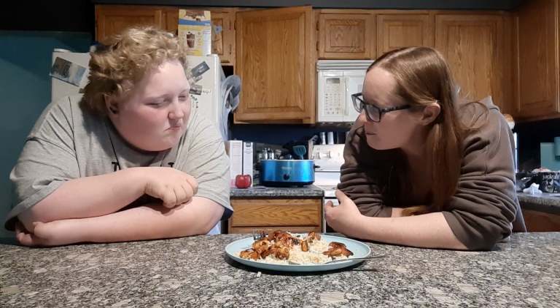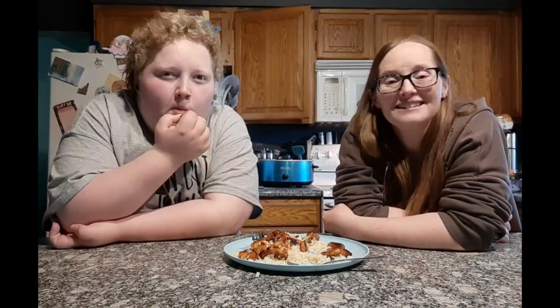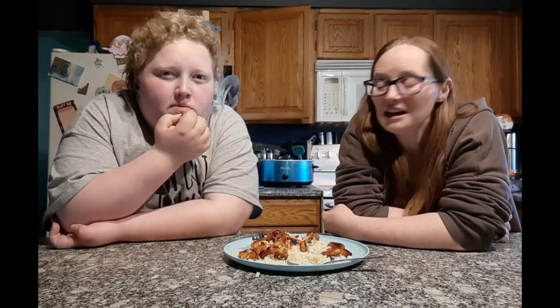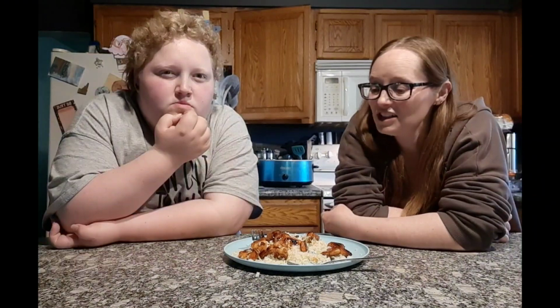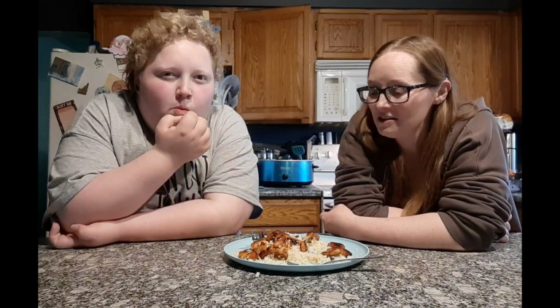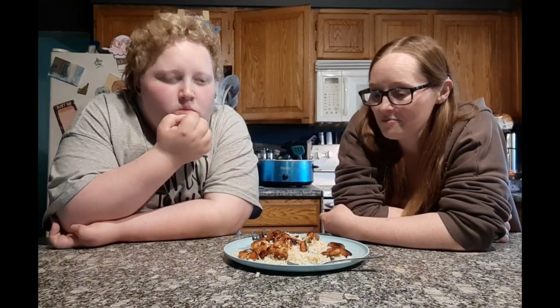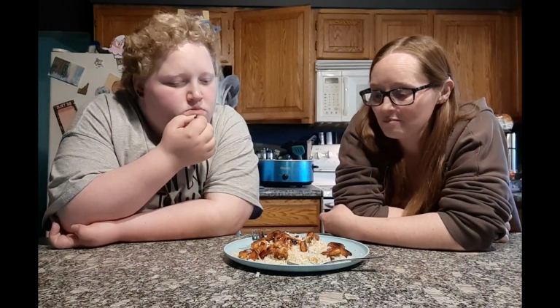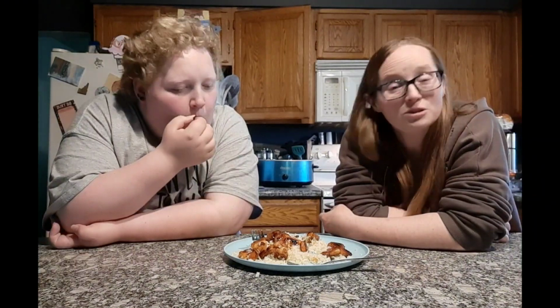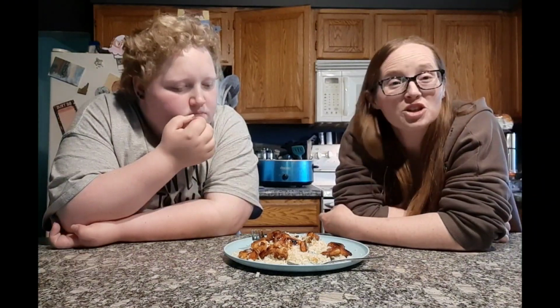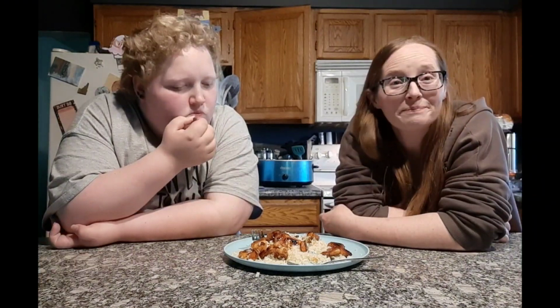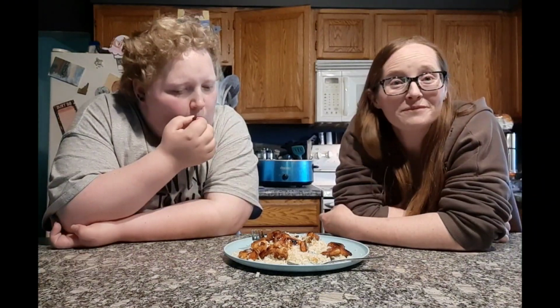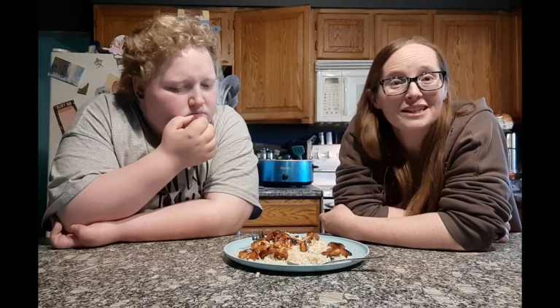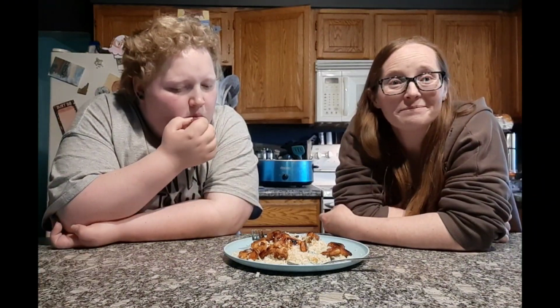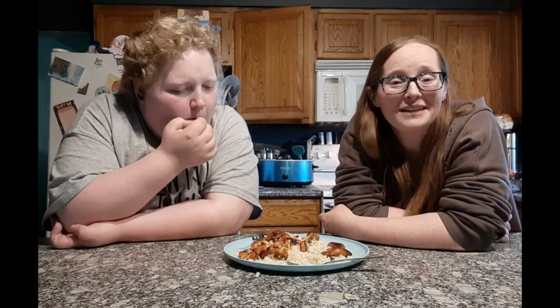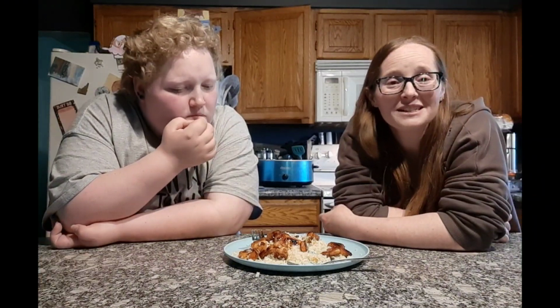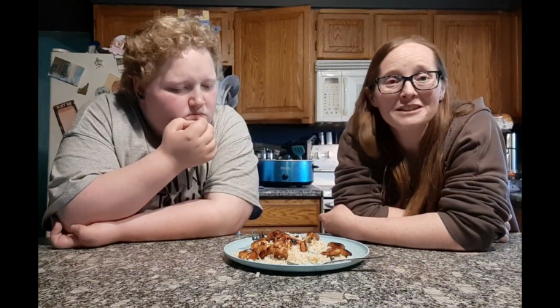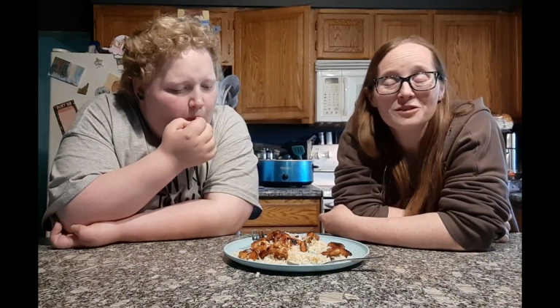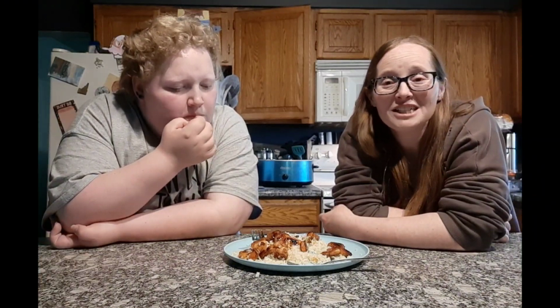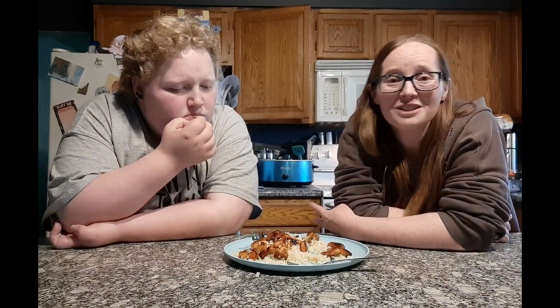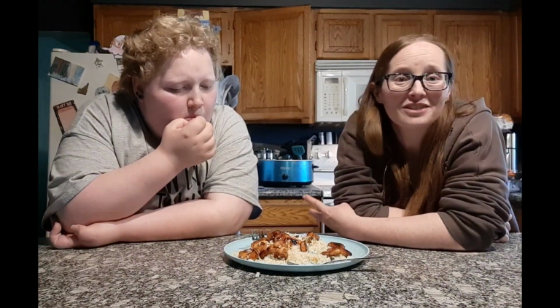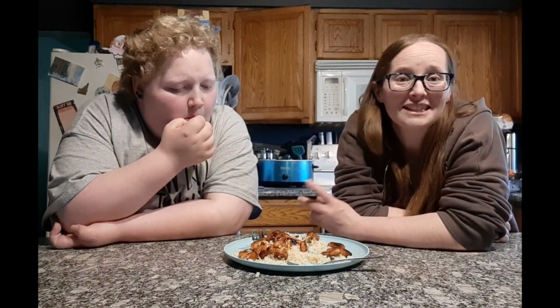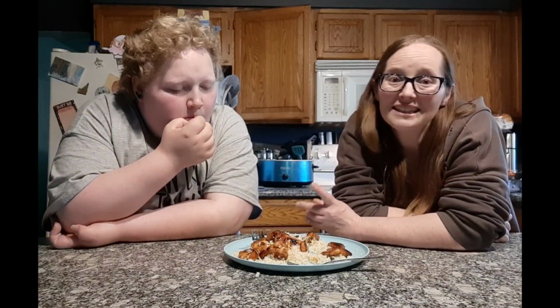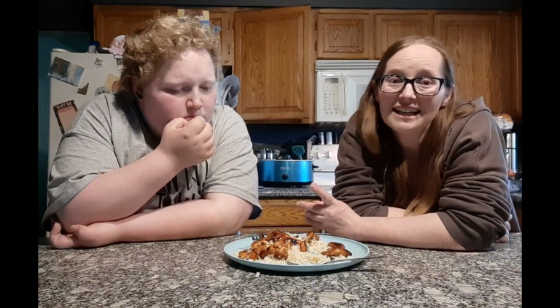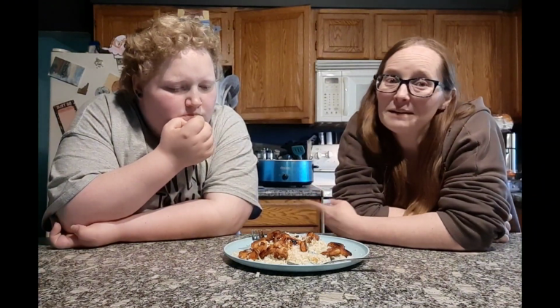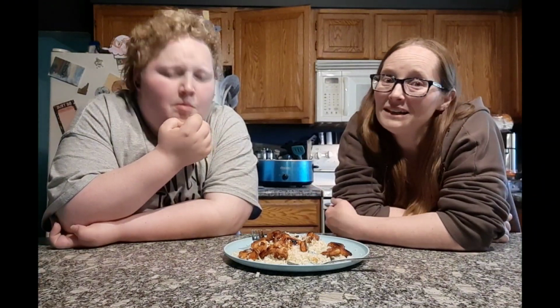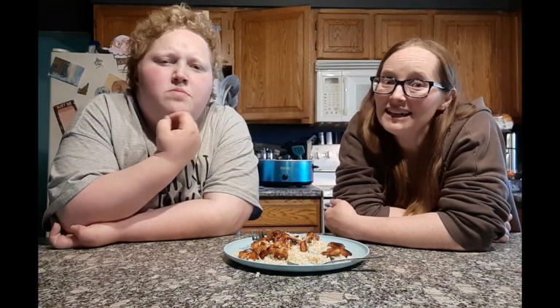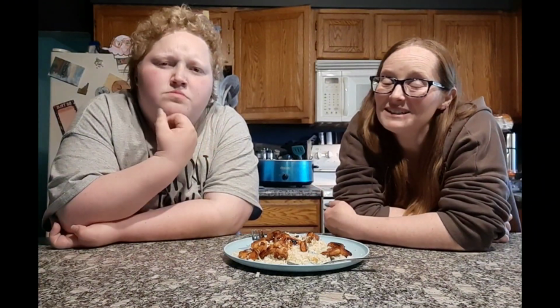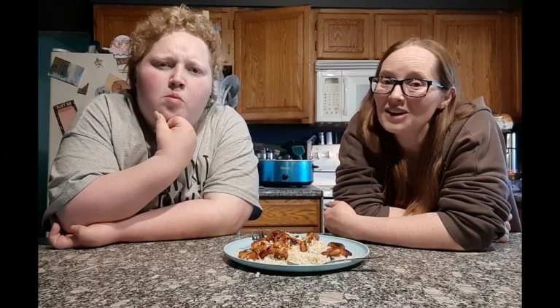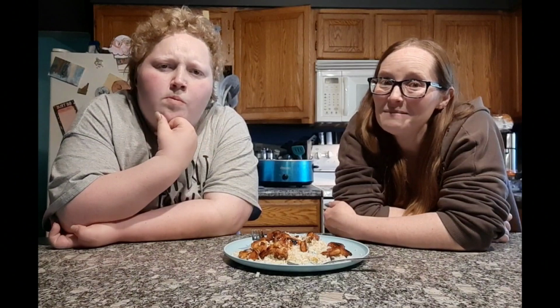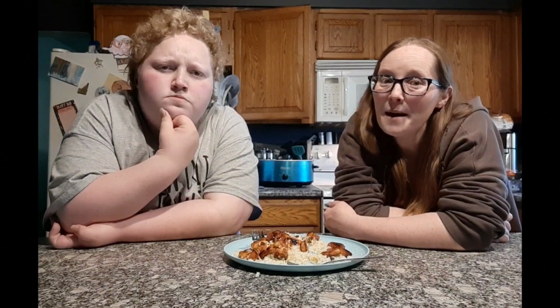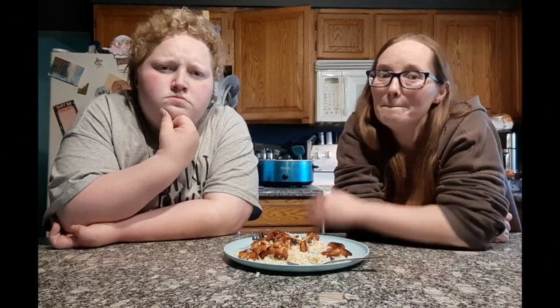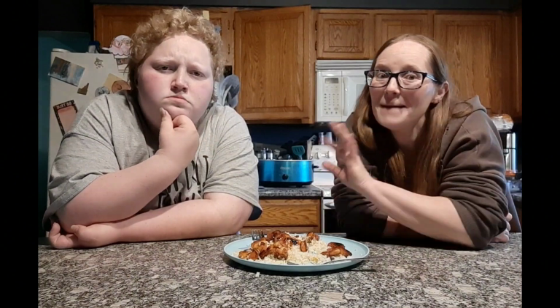That is our maple syrup chicken. Thank you so much for watching. Don't forget to hit that like button and subscribe. Bye!